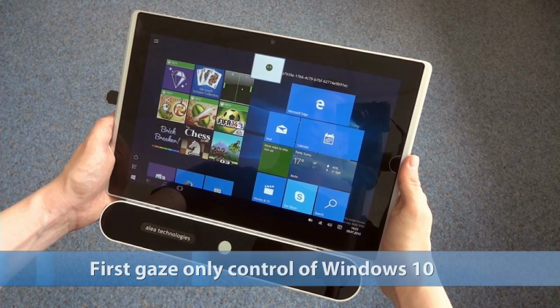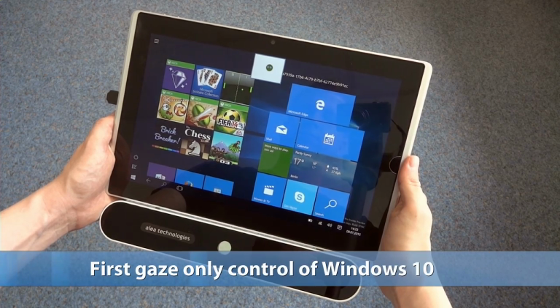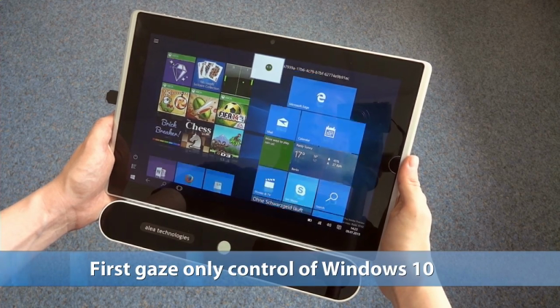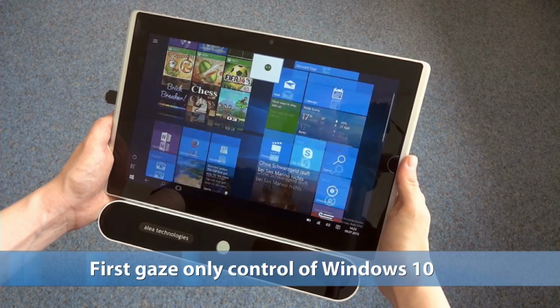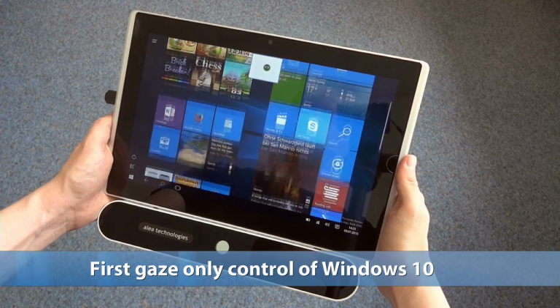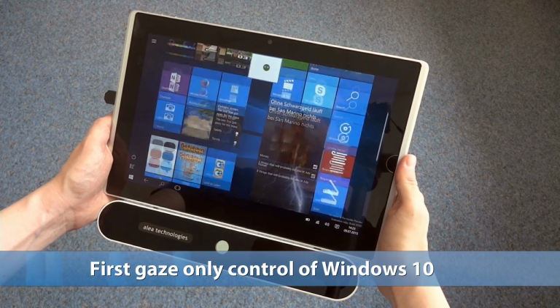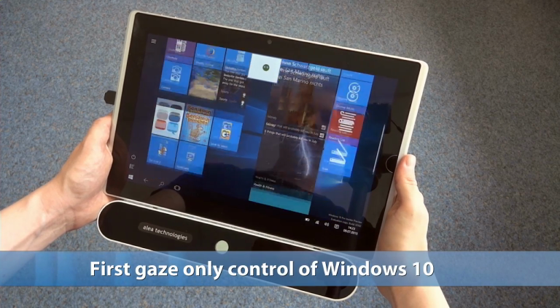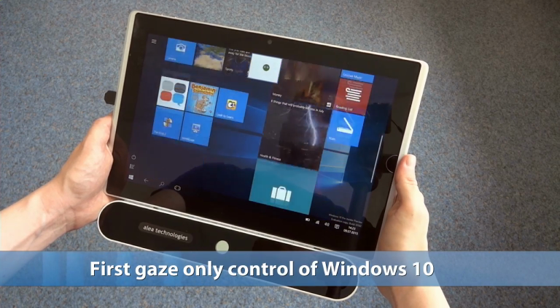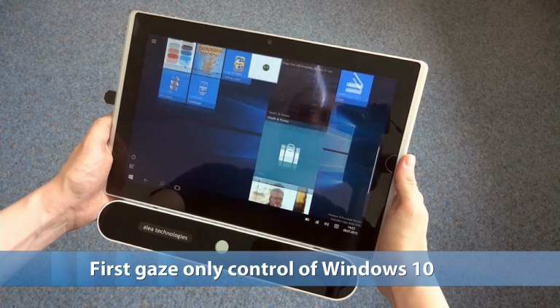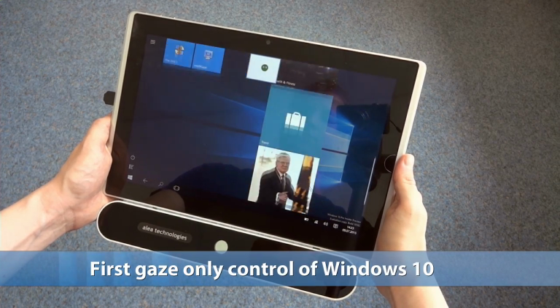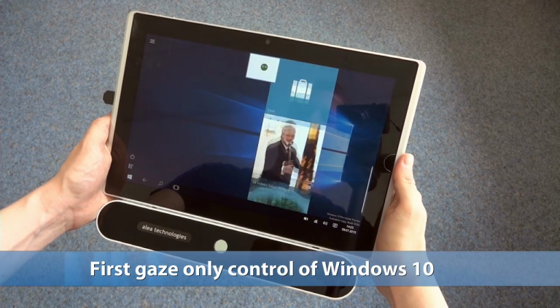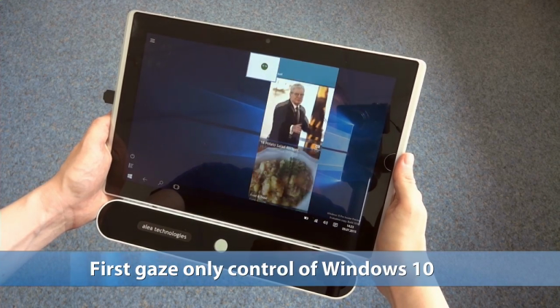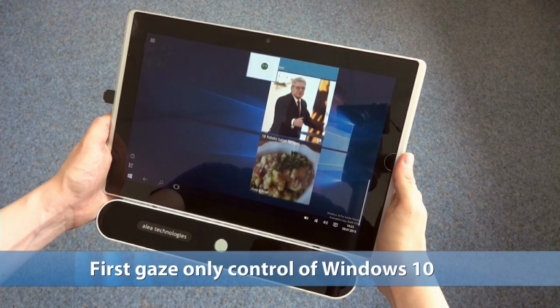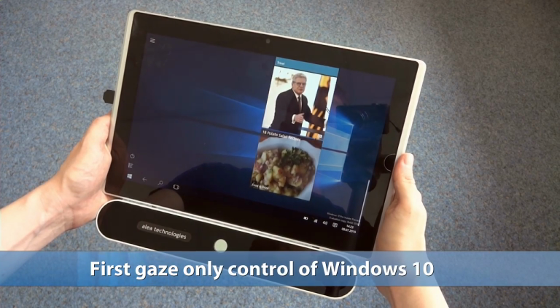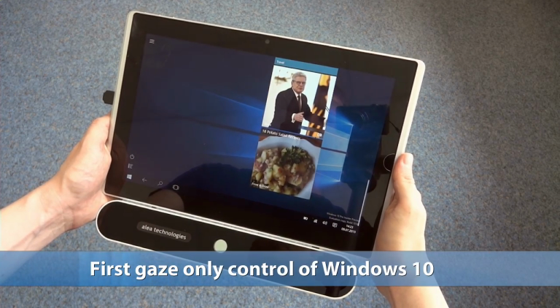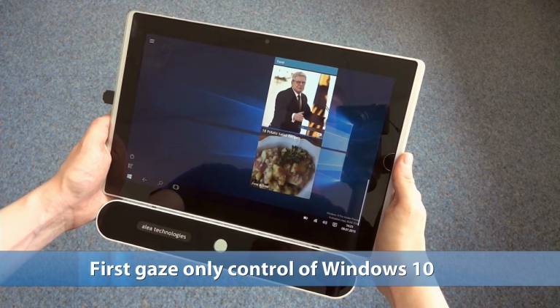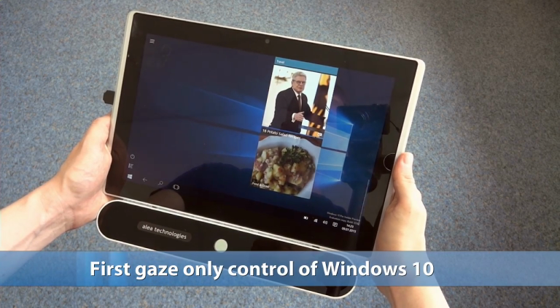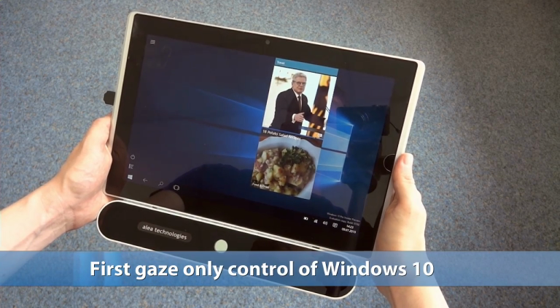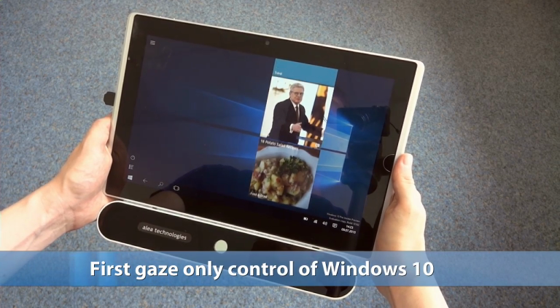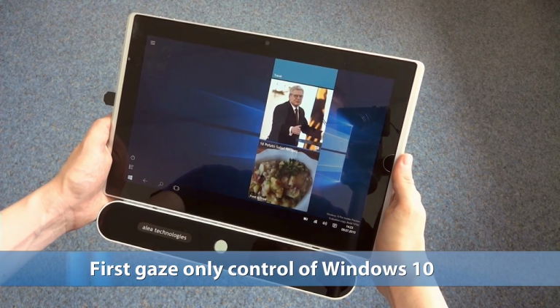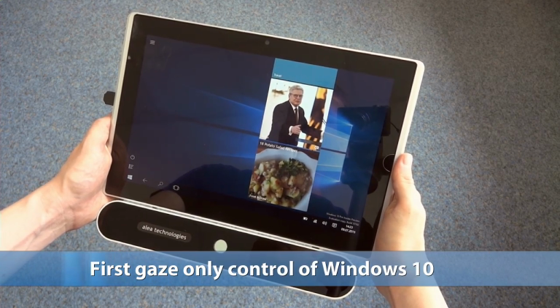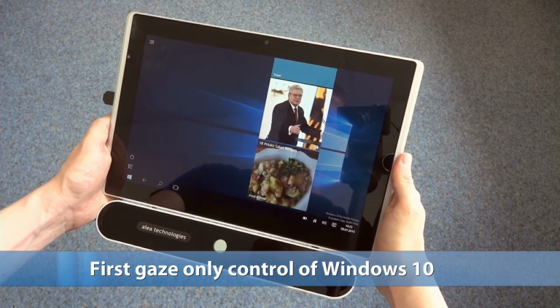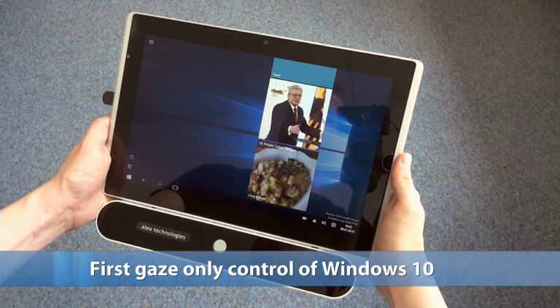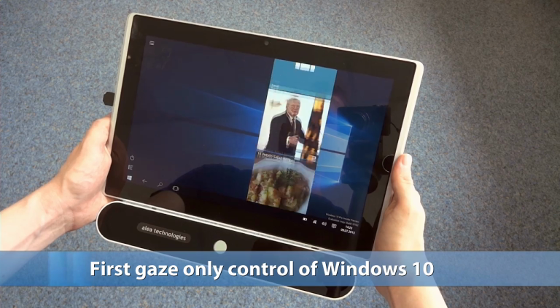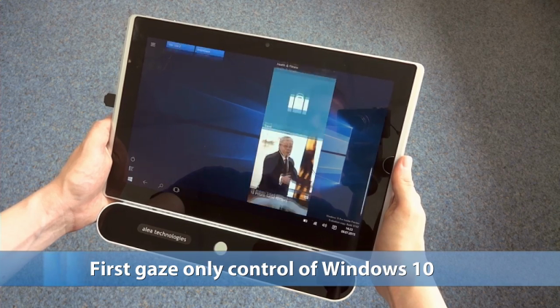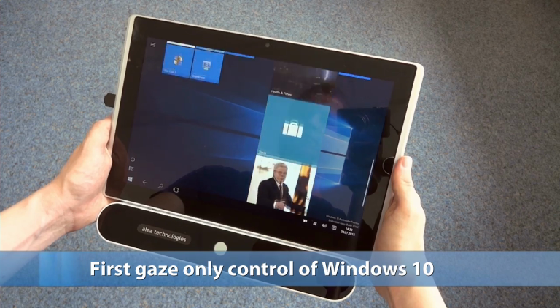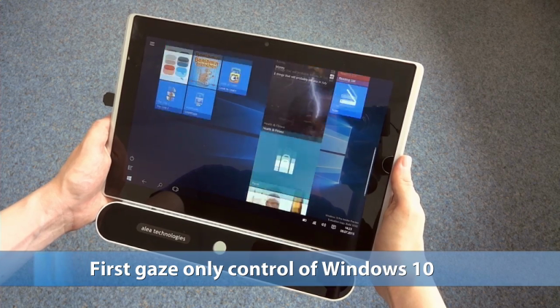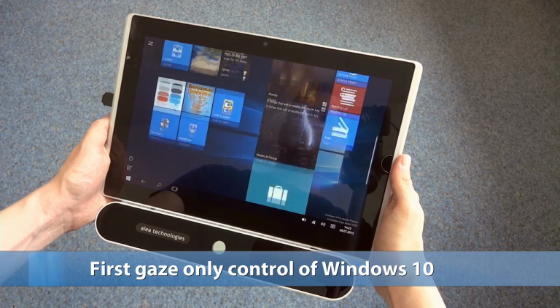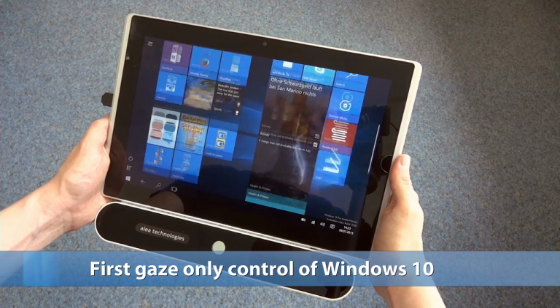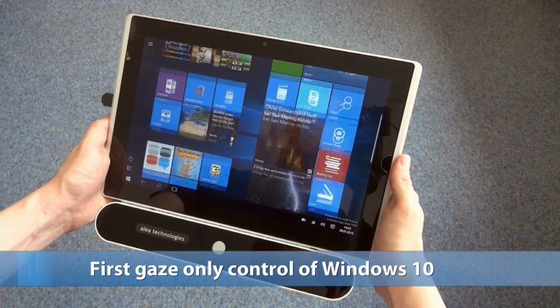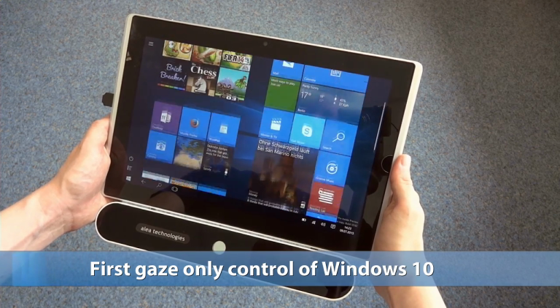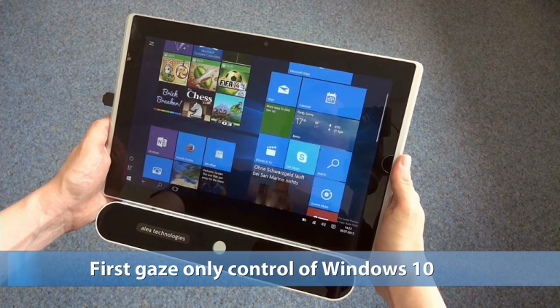Hello, this is a demonstration of IntelliGaze, controlling Windows 10 with eyes only.